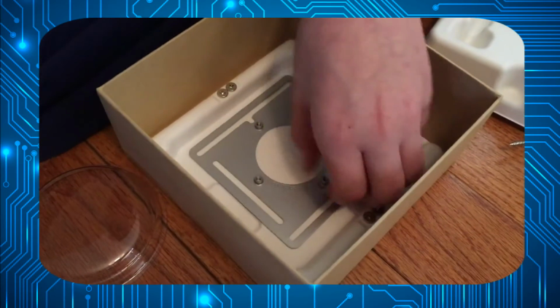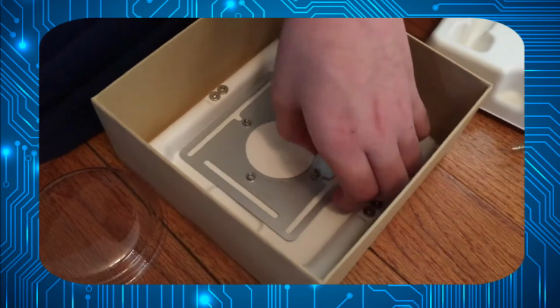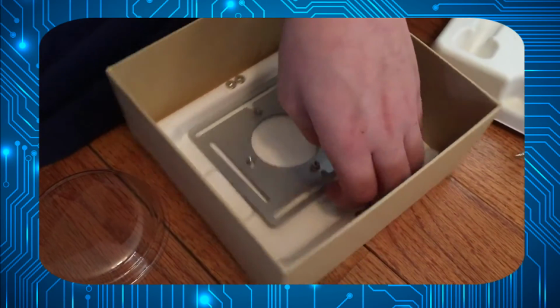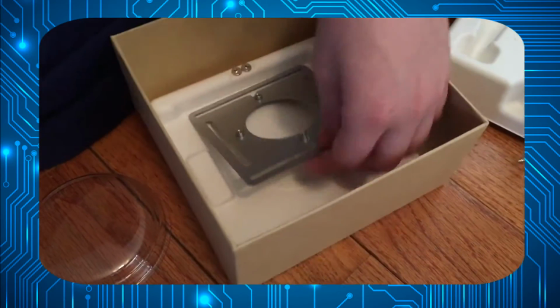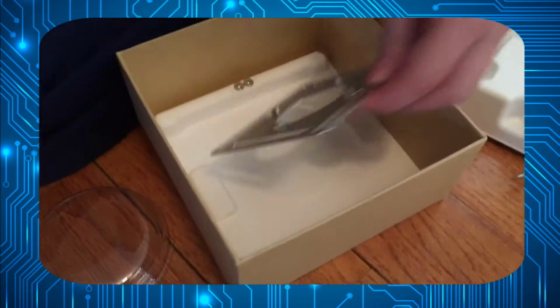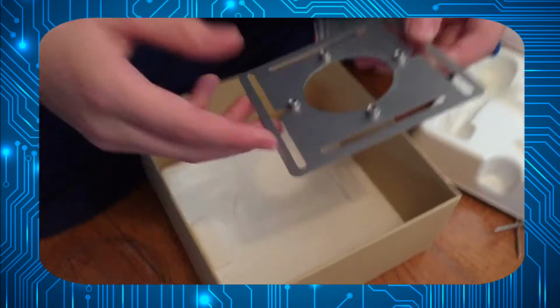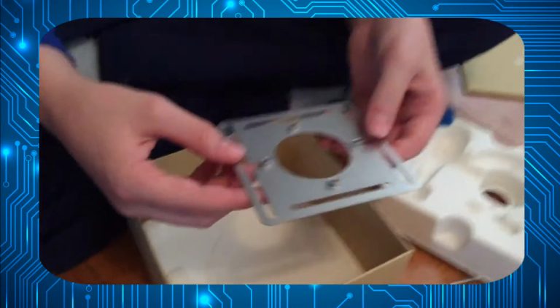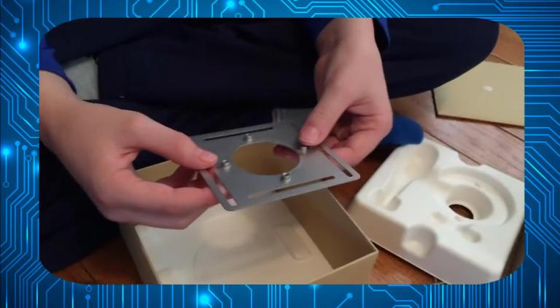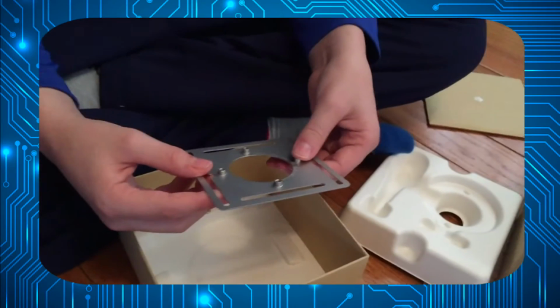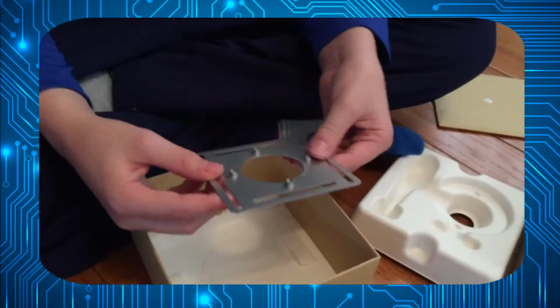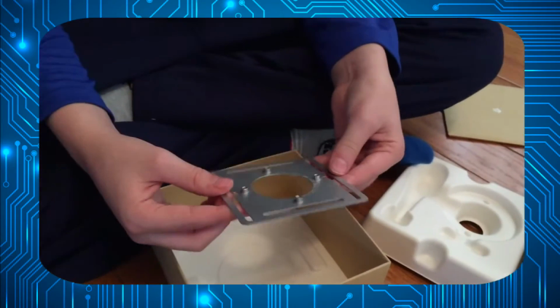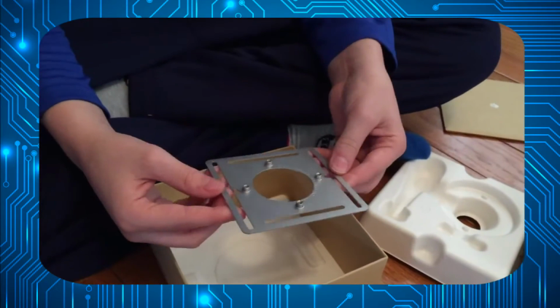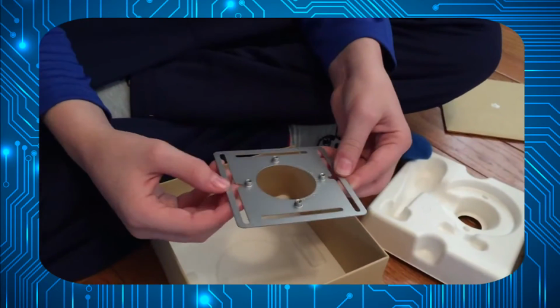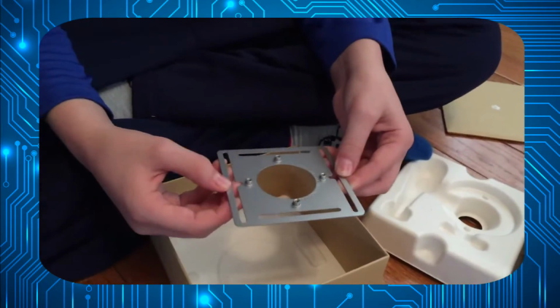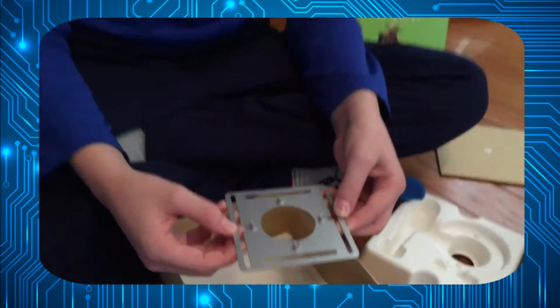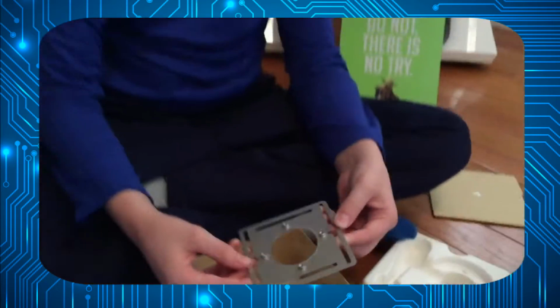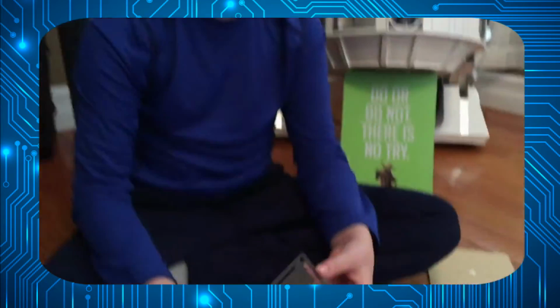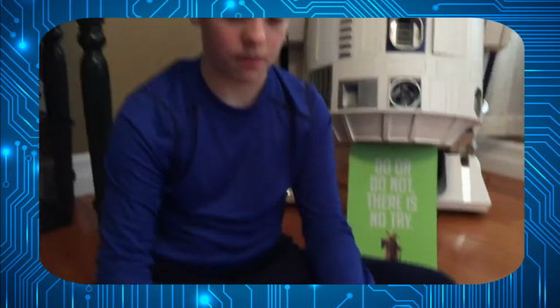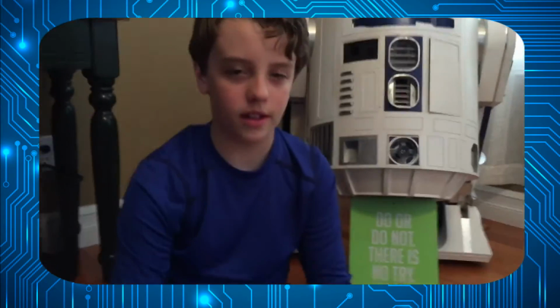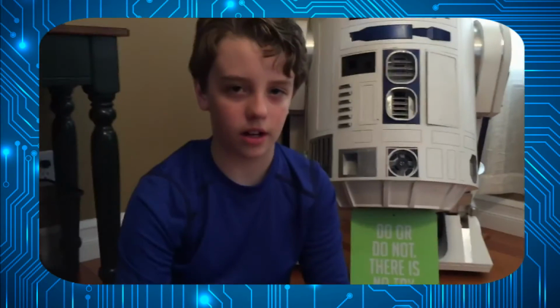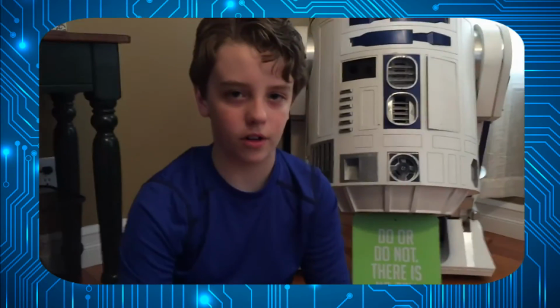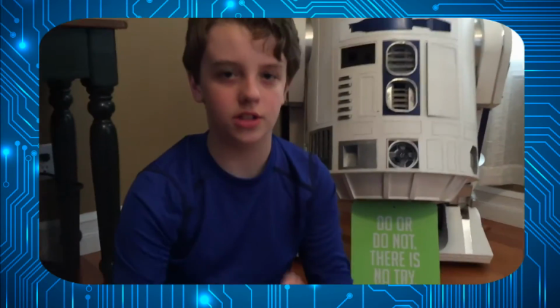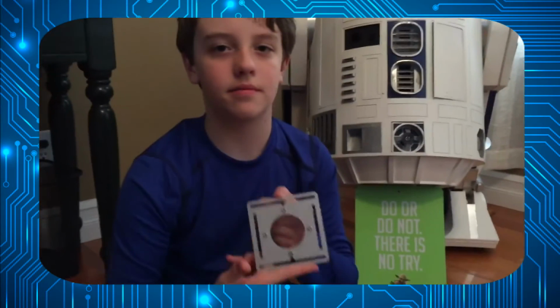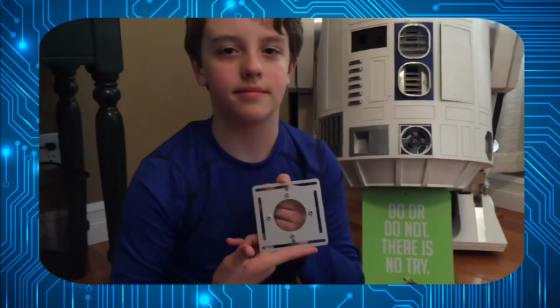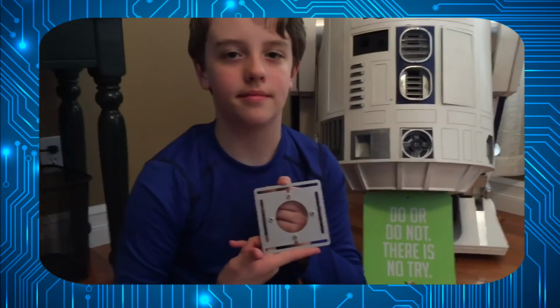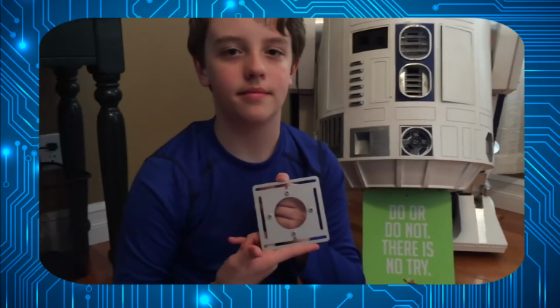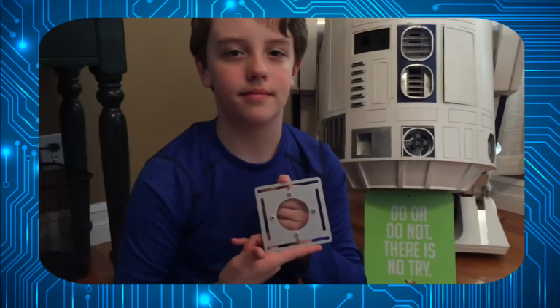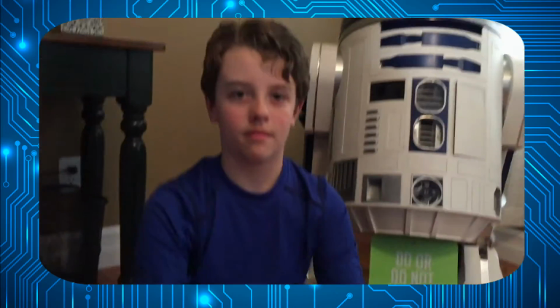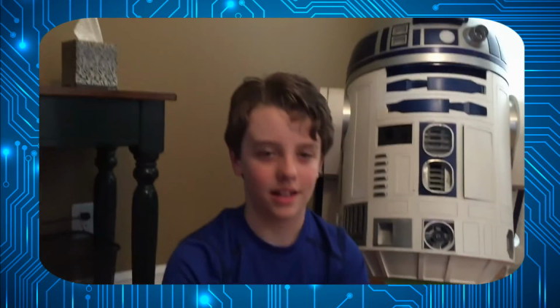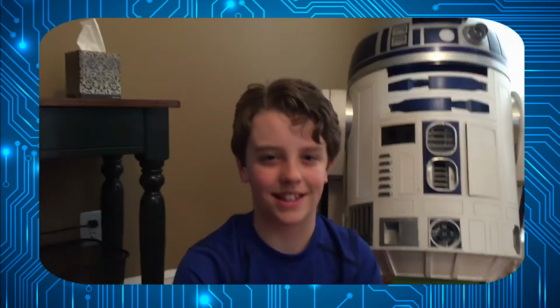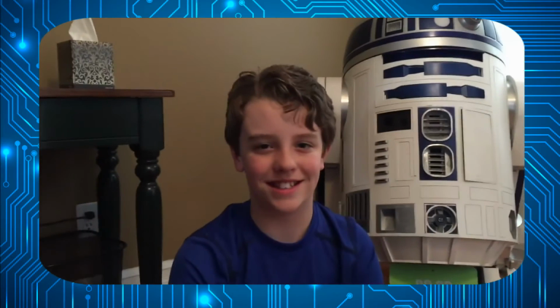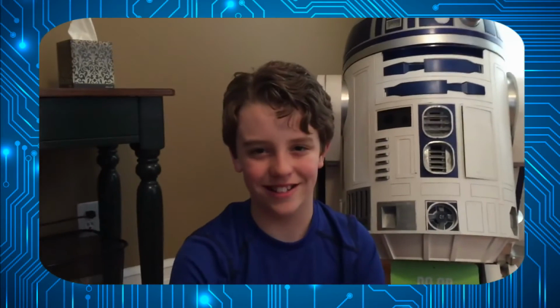Now, if you have an electrical box that you are installing the Nest on, you will need to put this on first. Let's get to it.